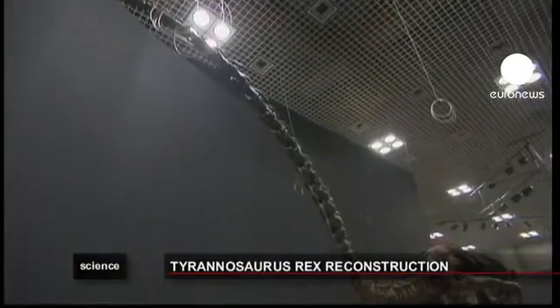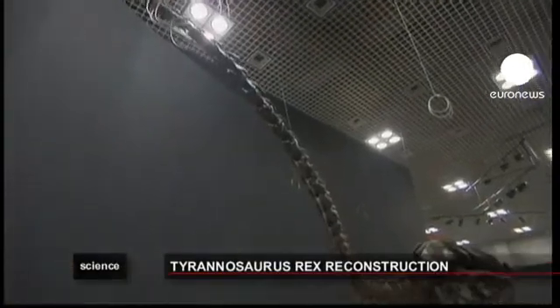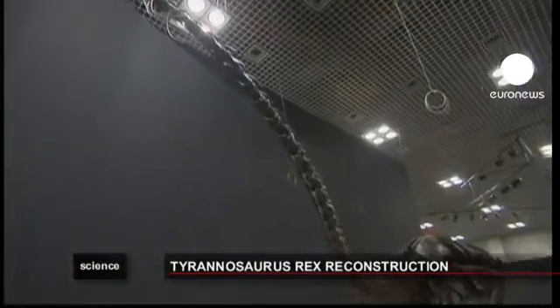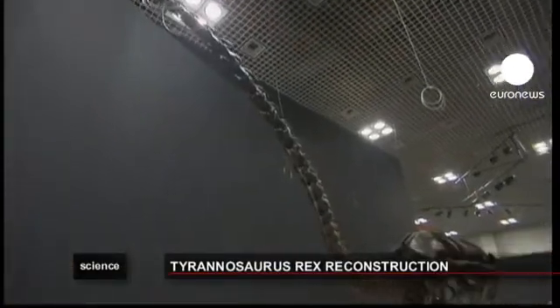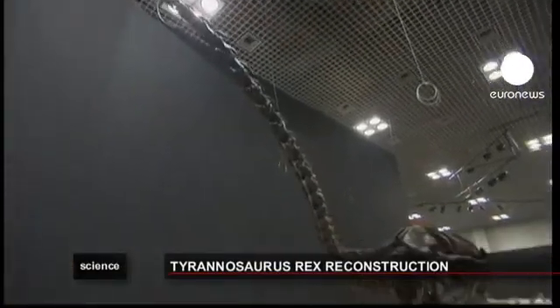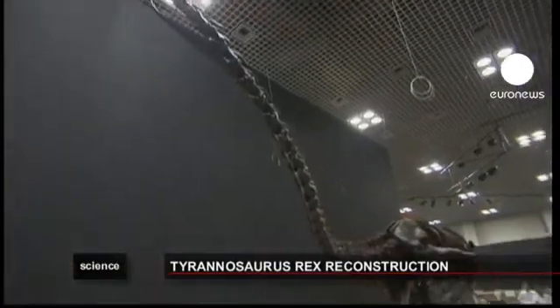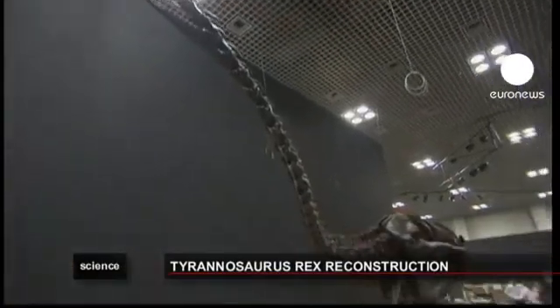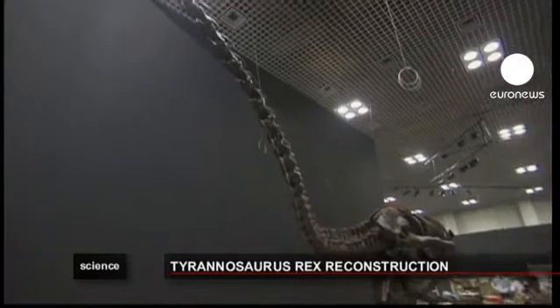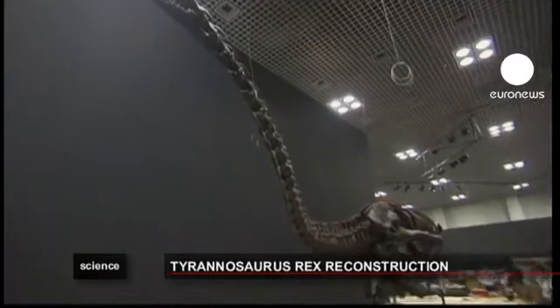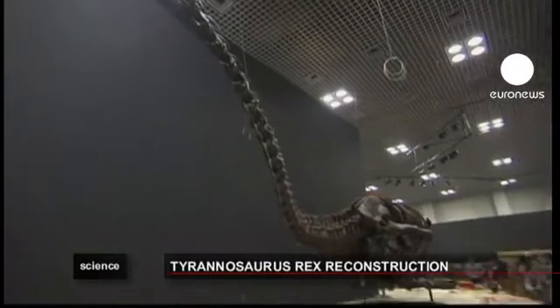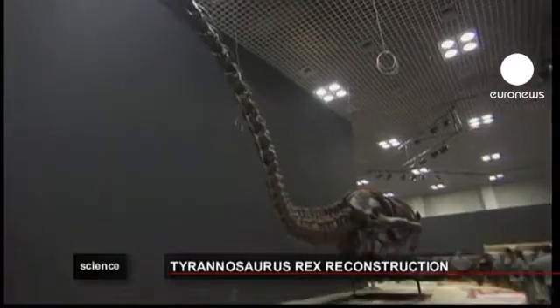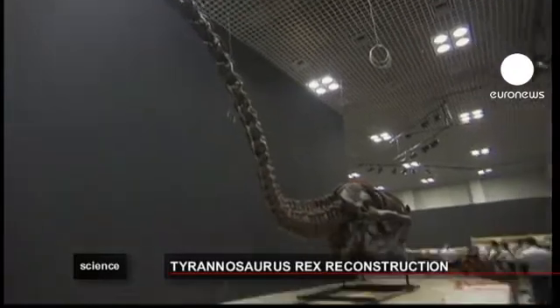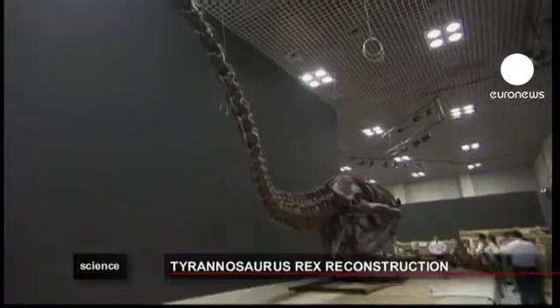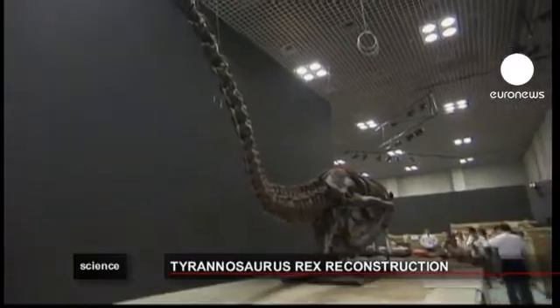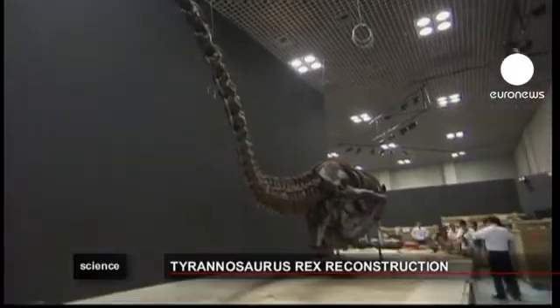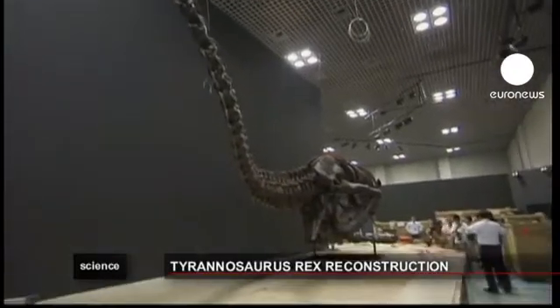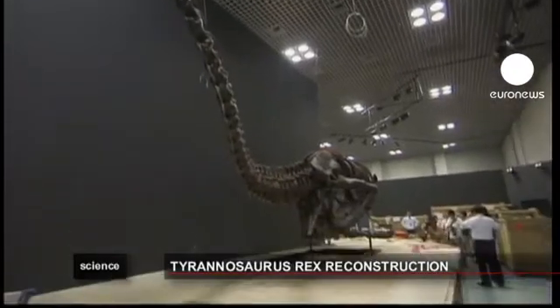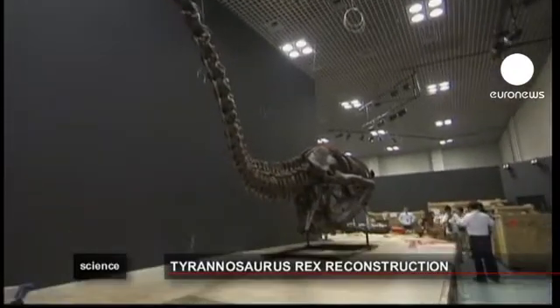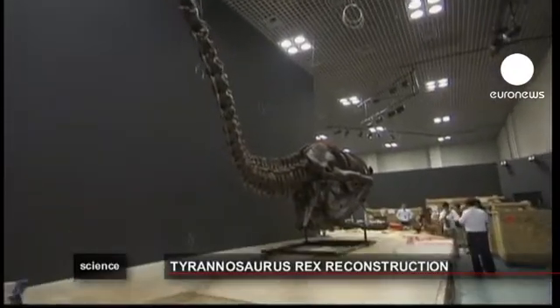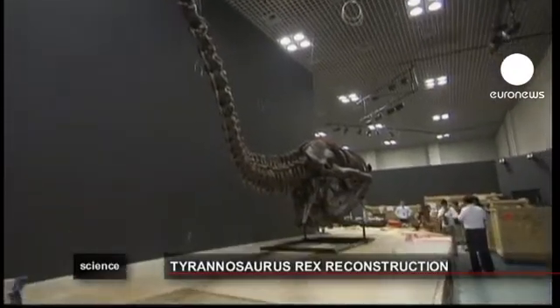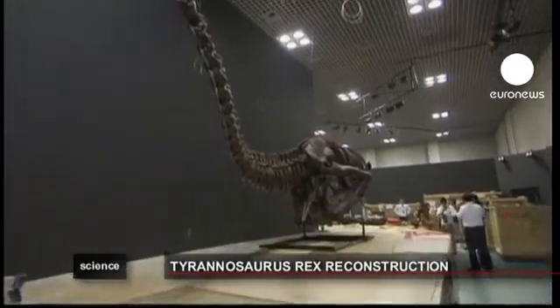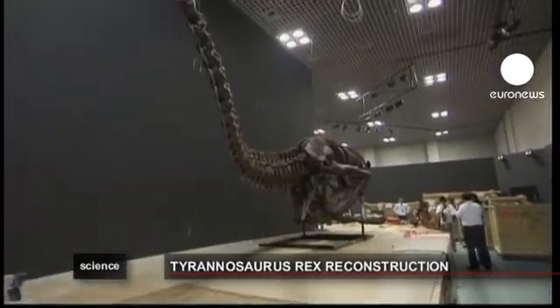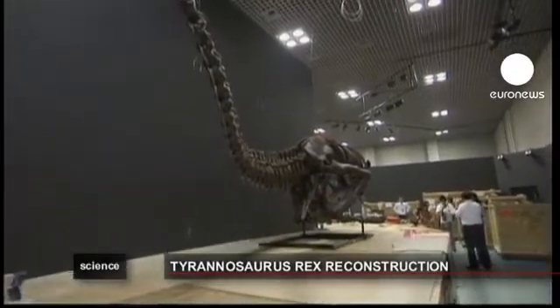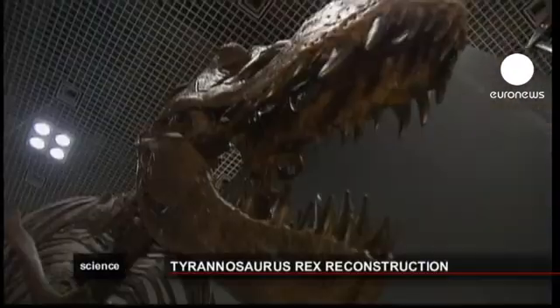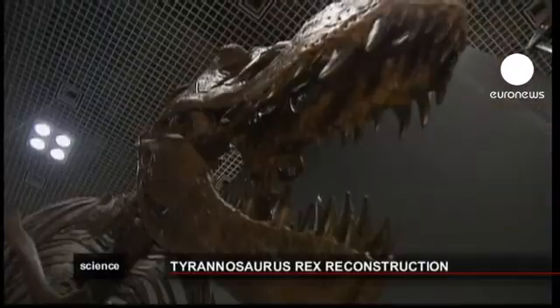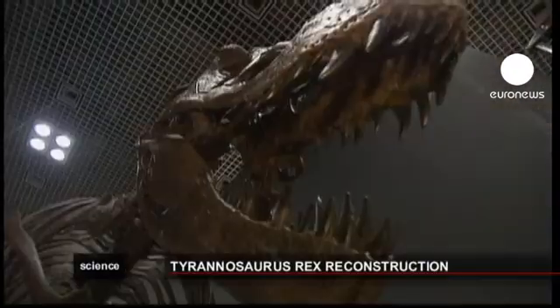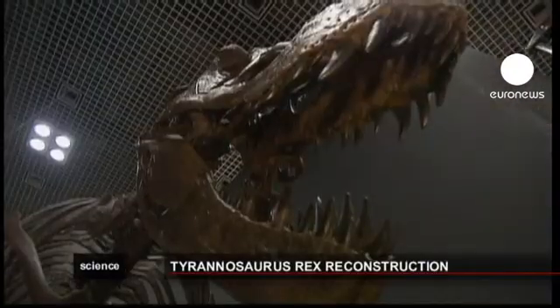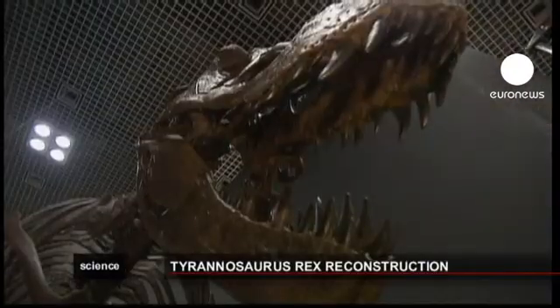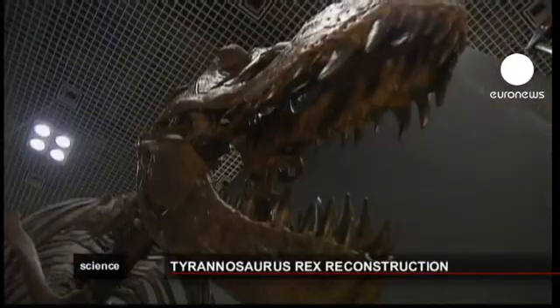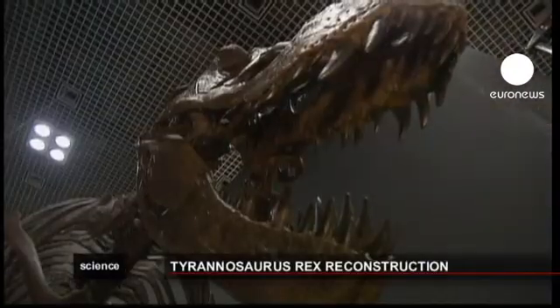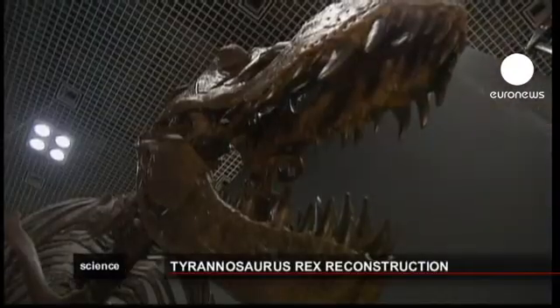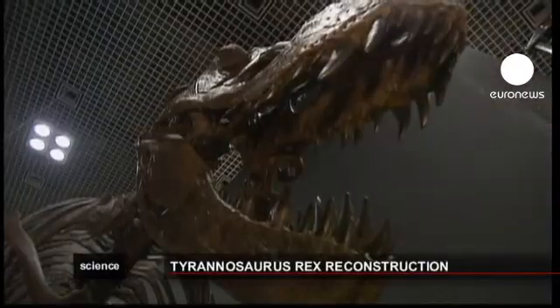Tokyo's dinosaur exhibition at the Museum of Nature and Science runs until early October.